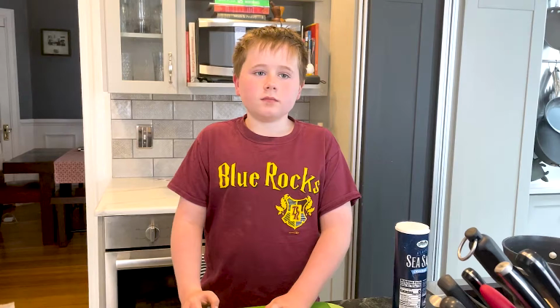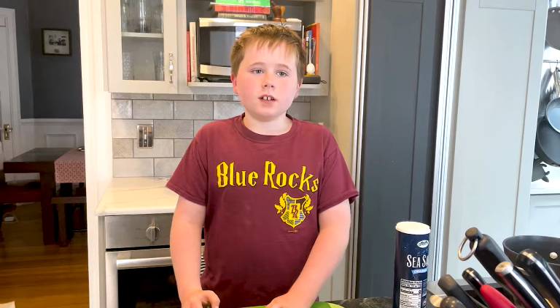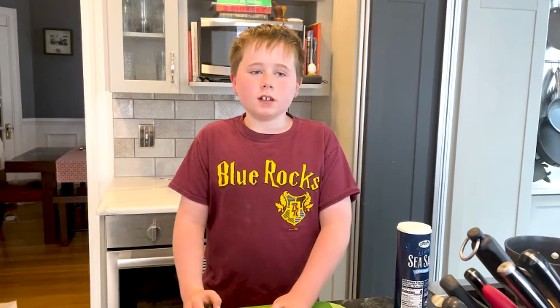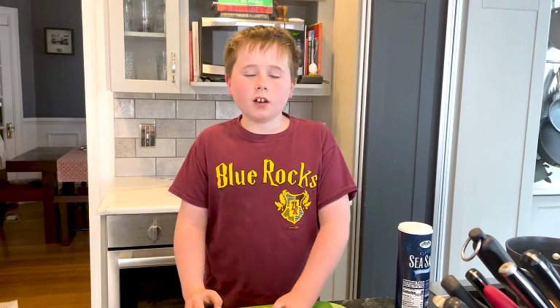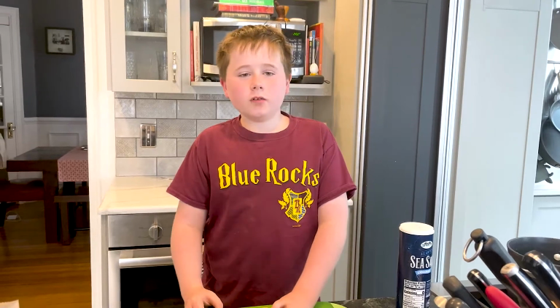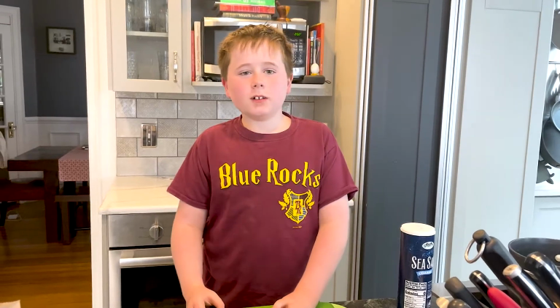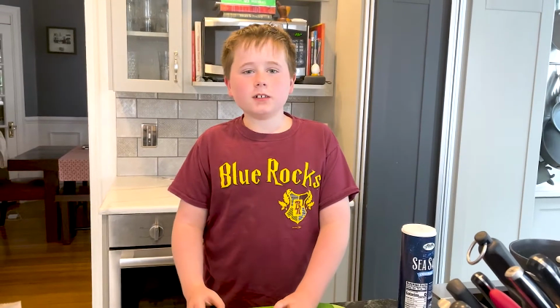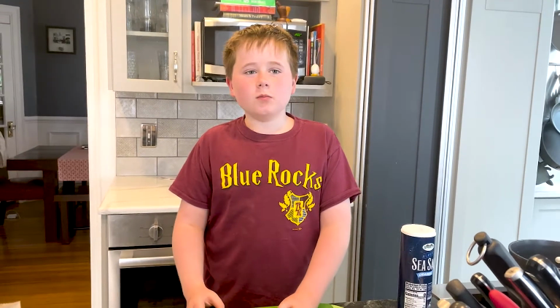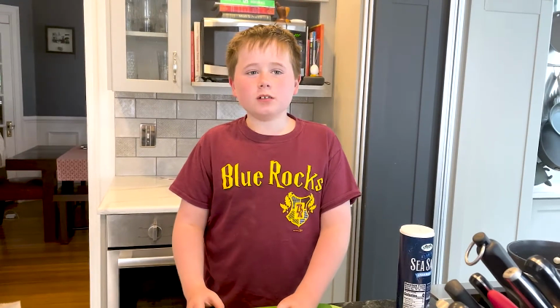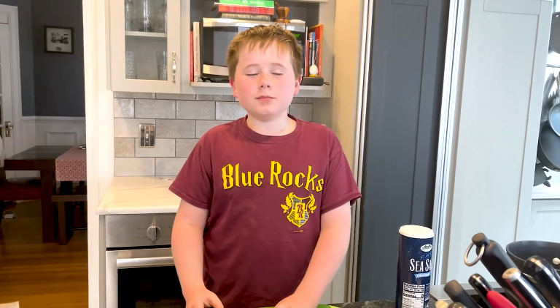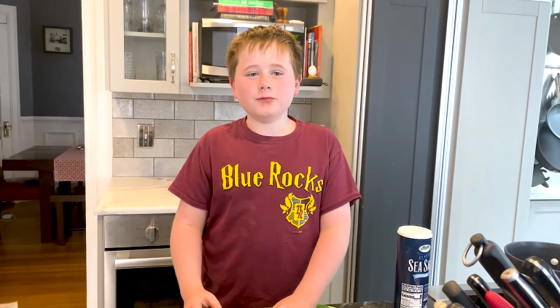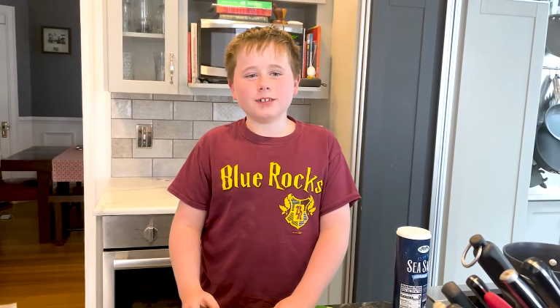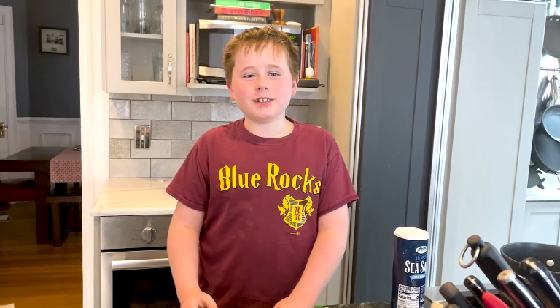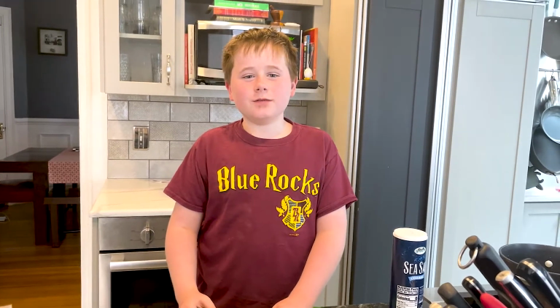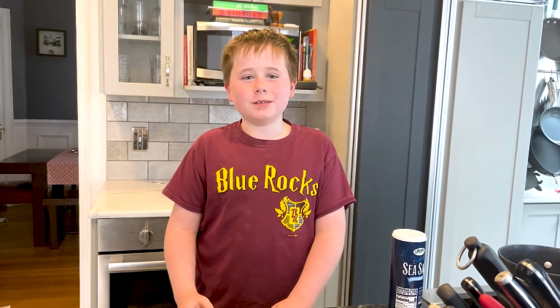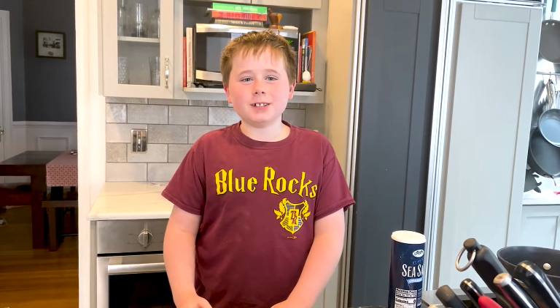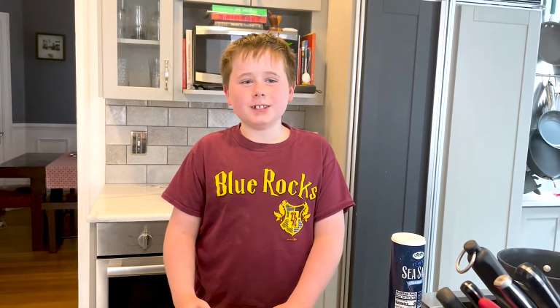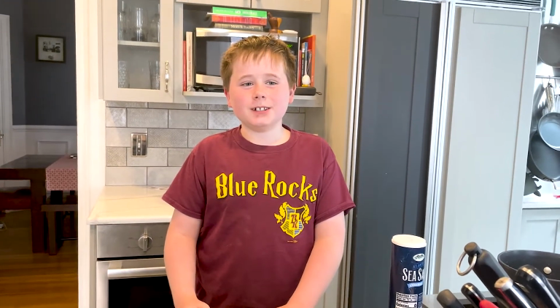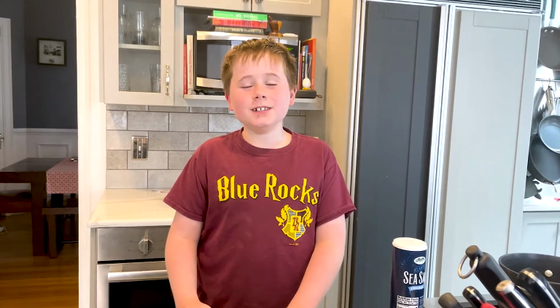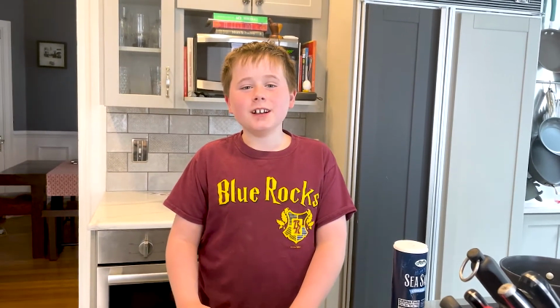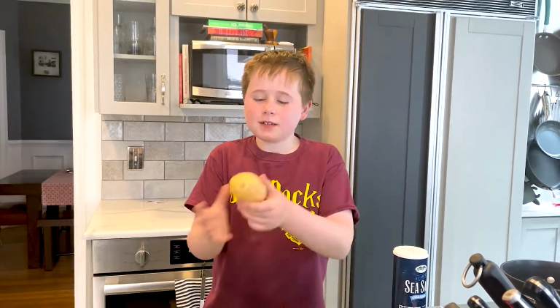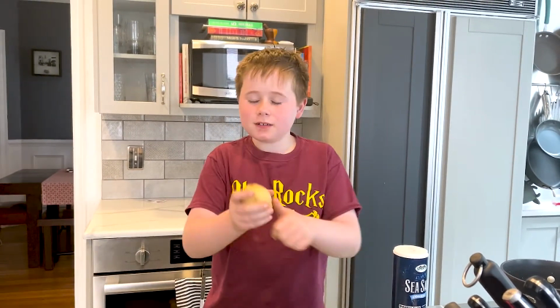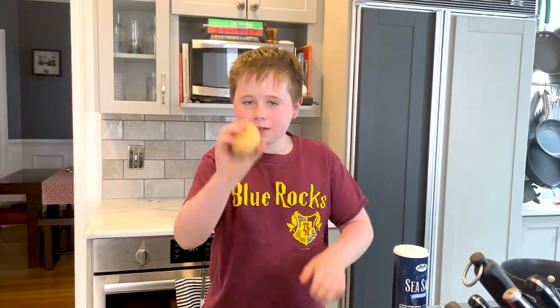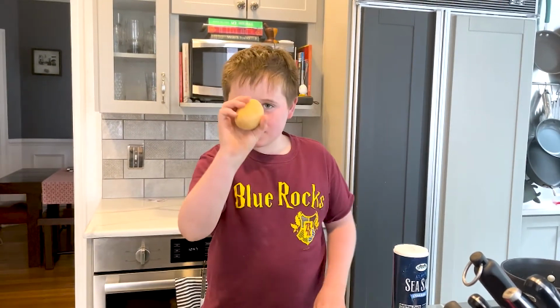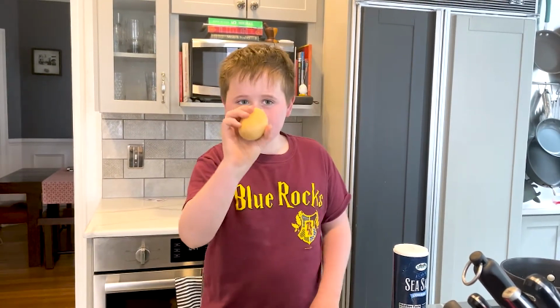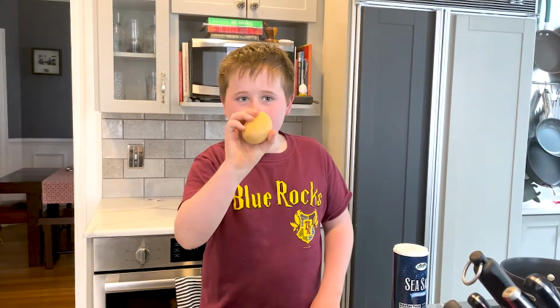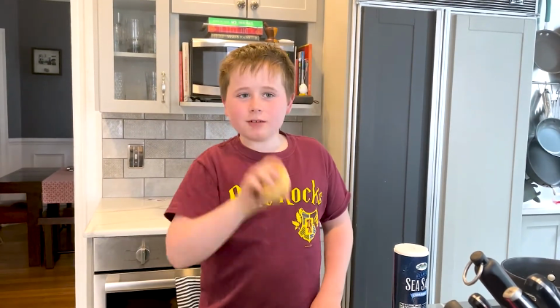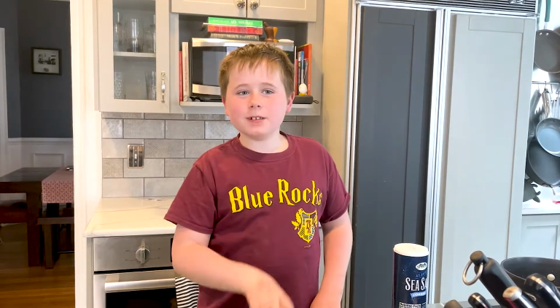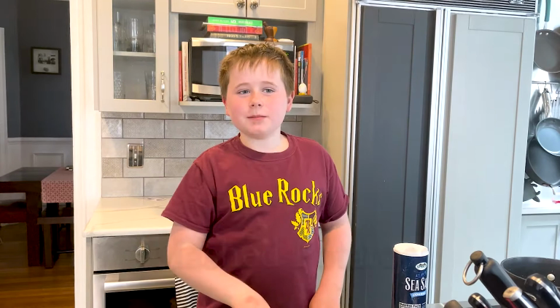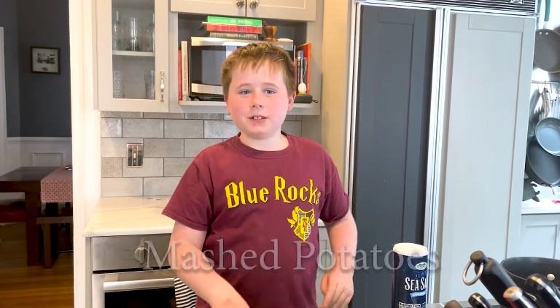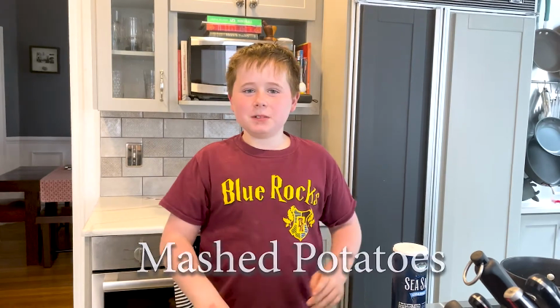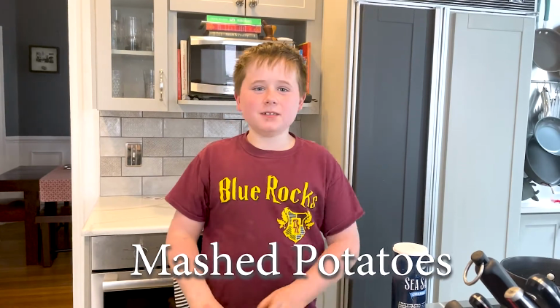Hello everyone and welcome to Wilson in the Family Kitchen. I'm making mashed potatoes.